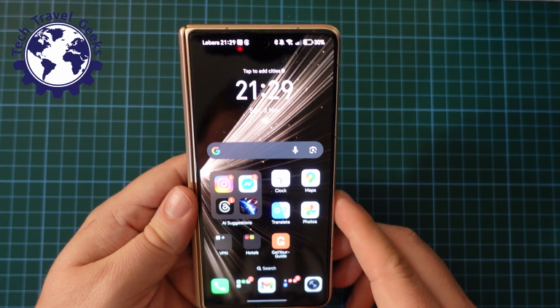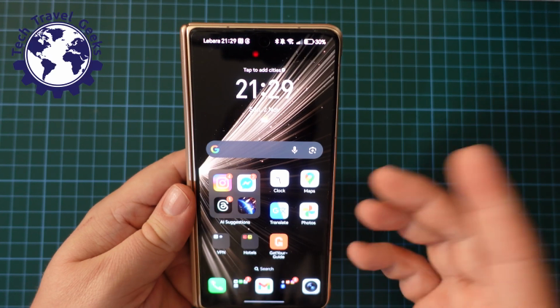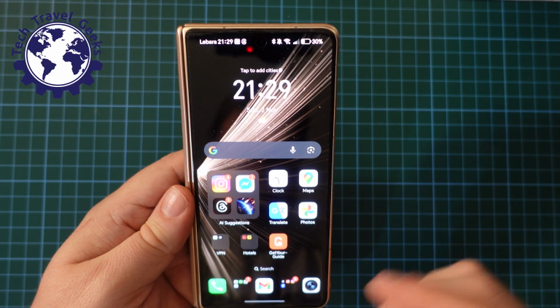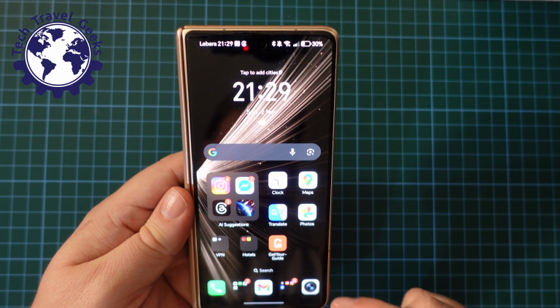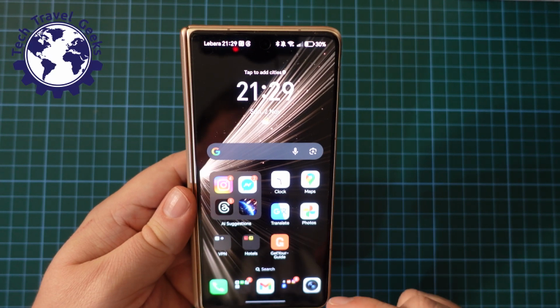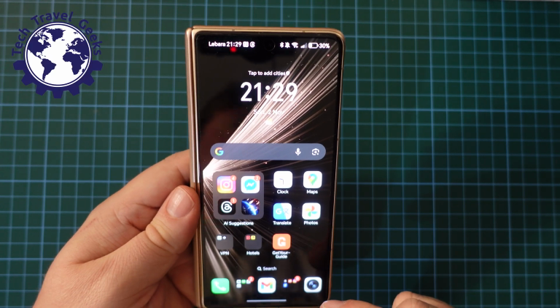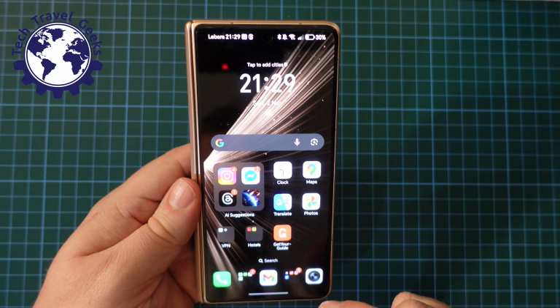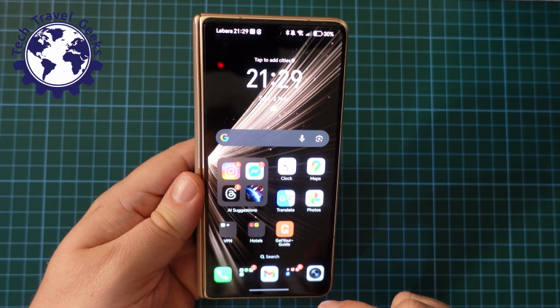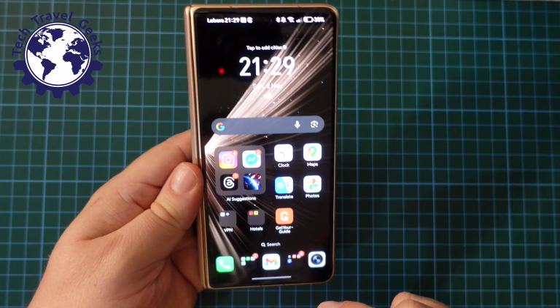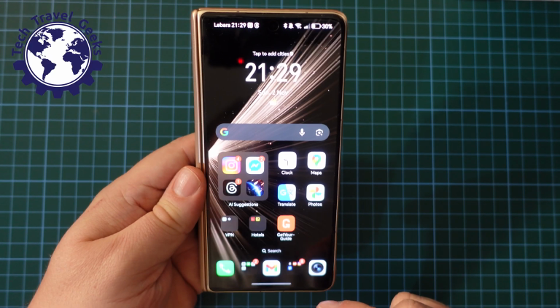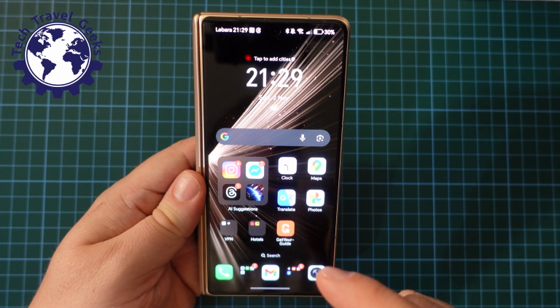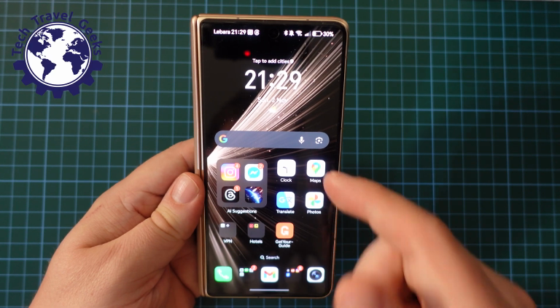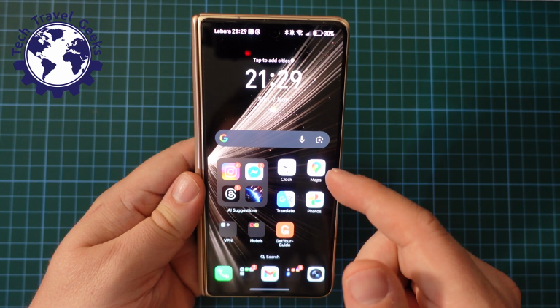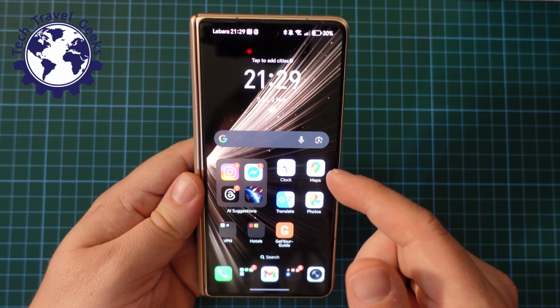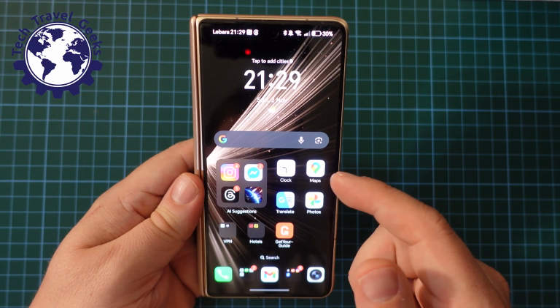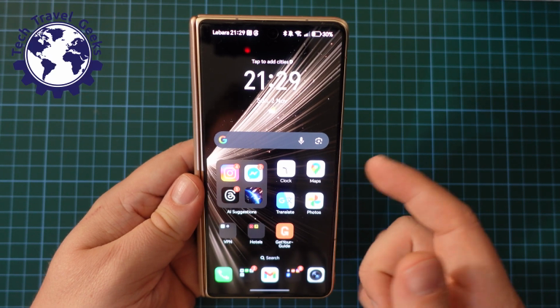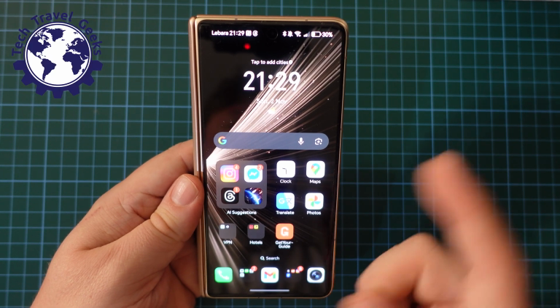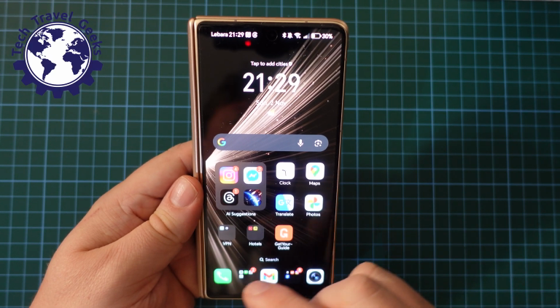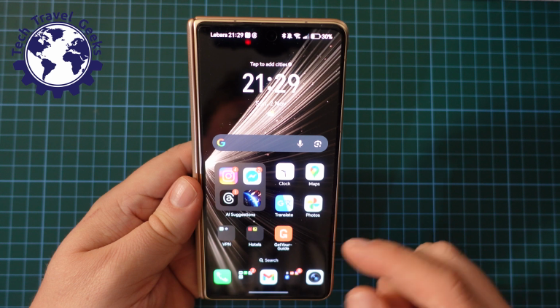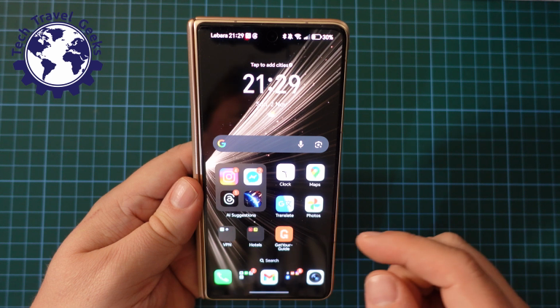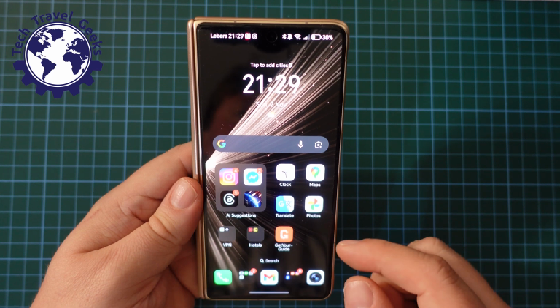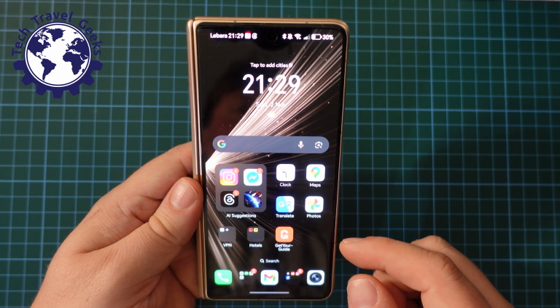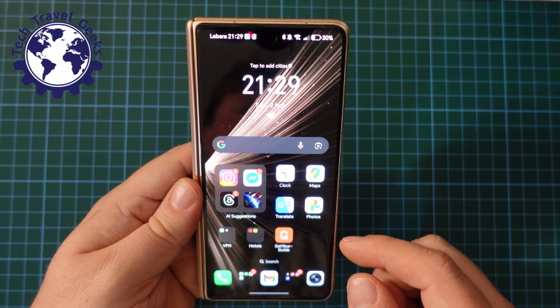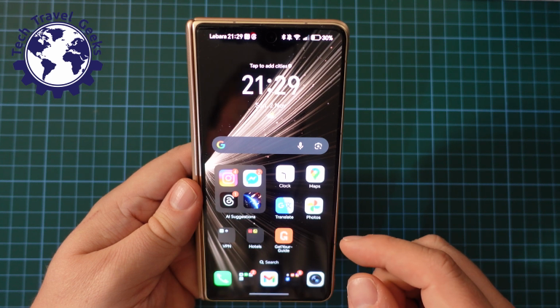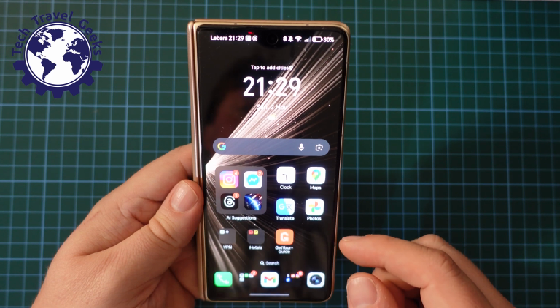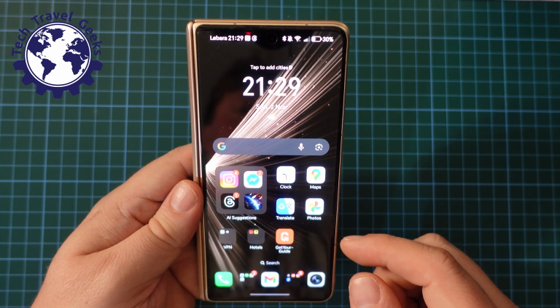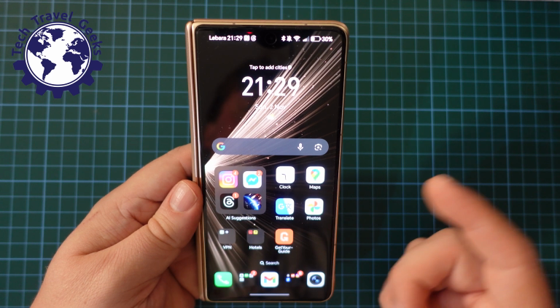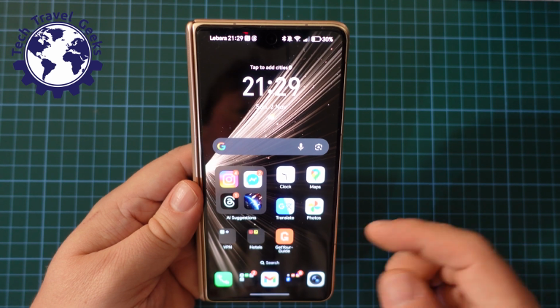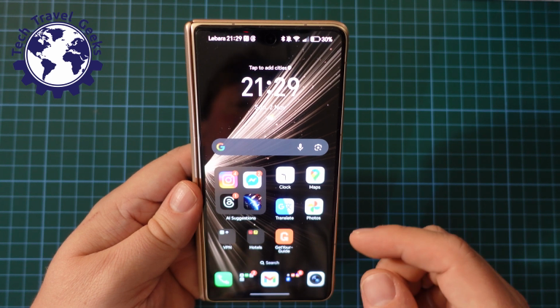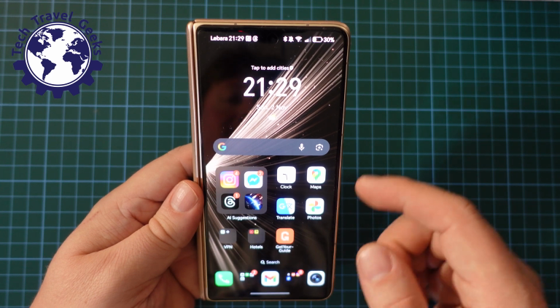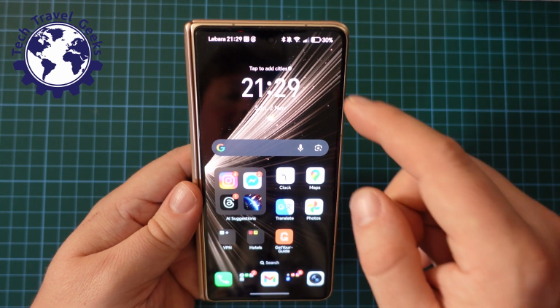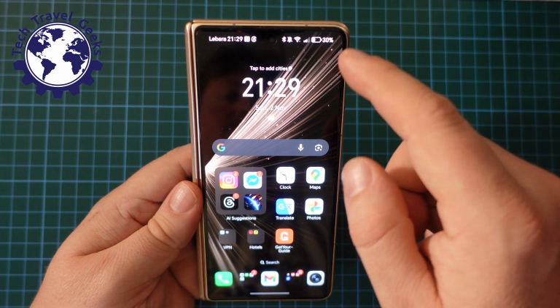I'll do this one a couple of times — one on the cover screen, and one on the unfolded device. It's a fun thing to do.